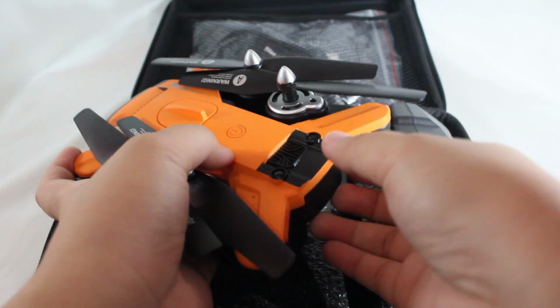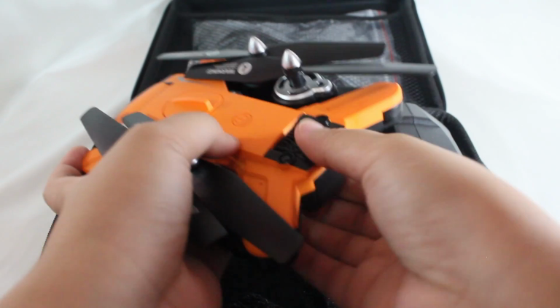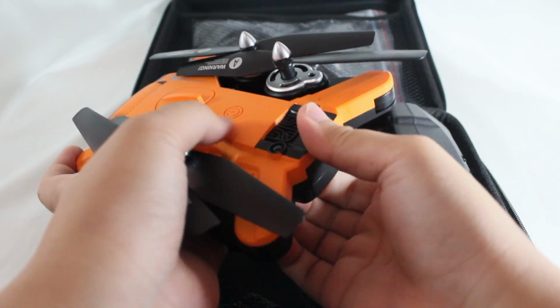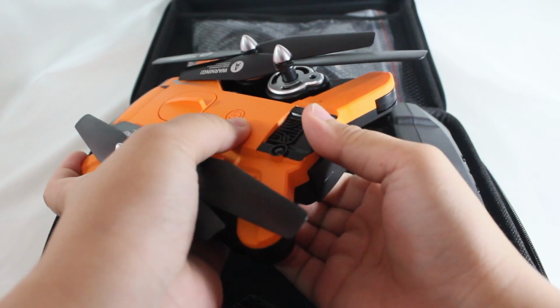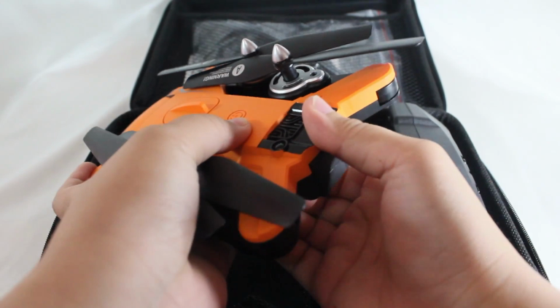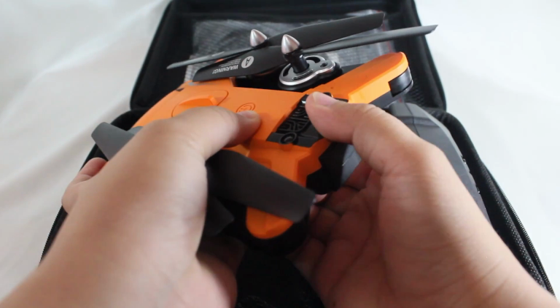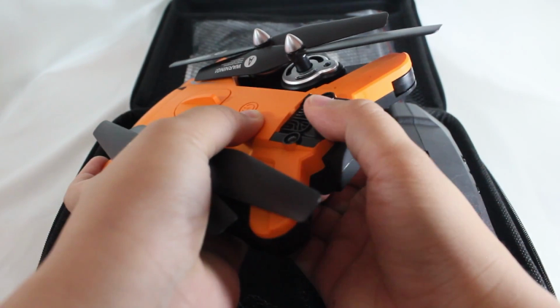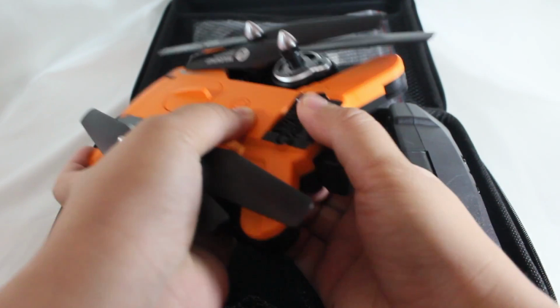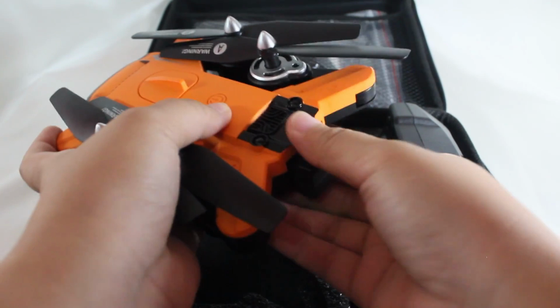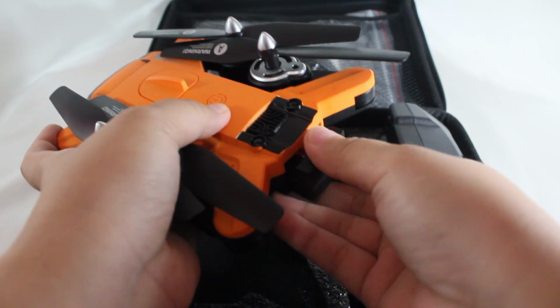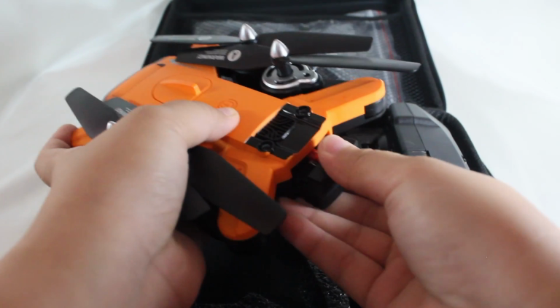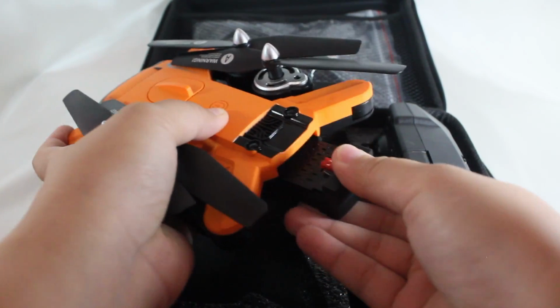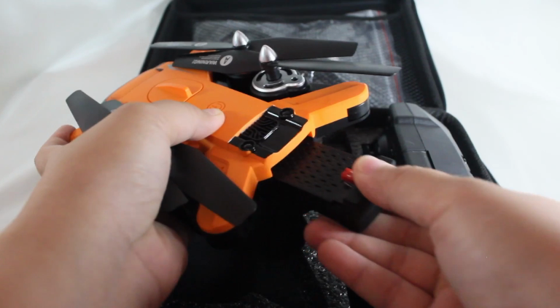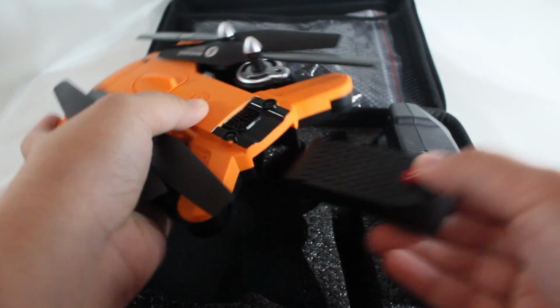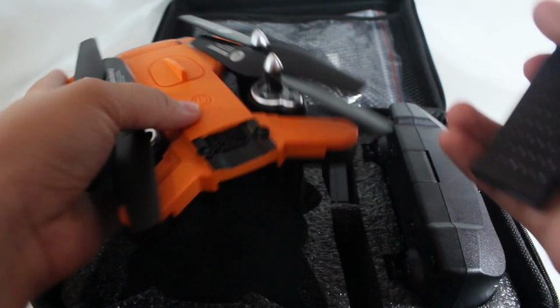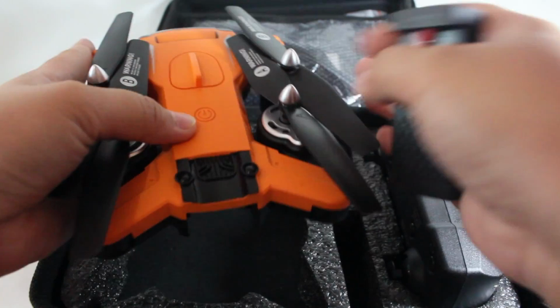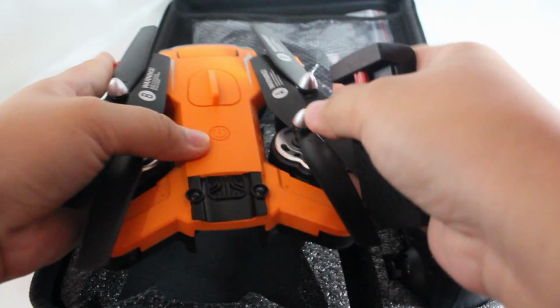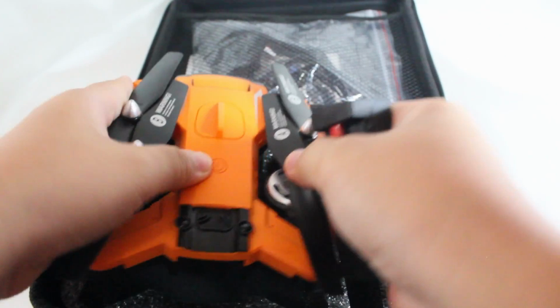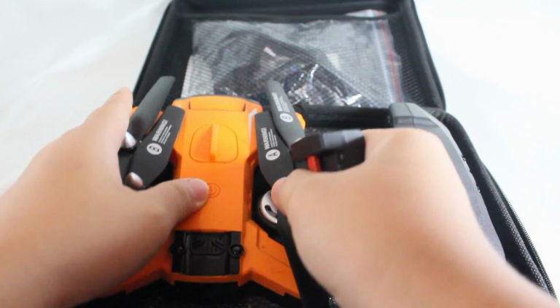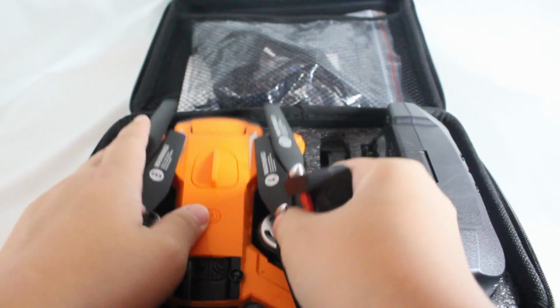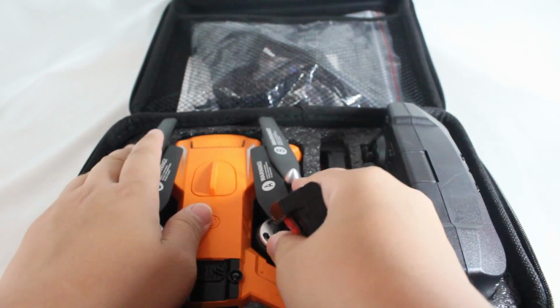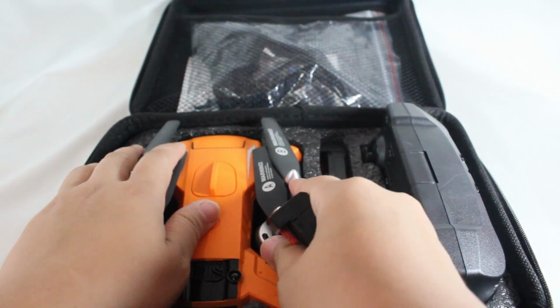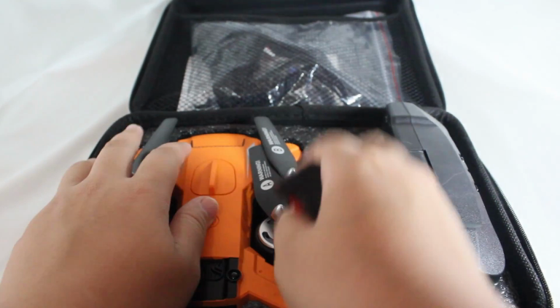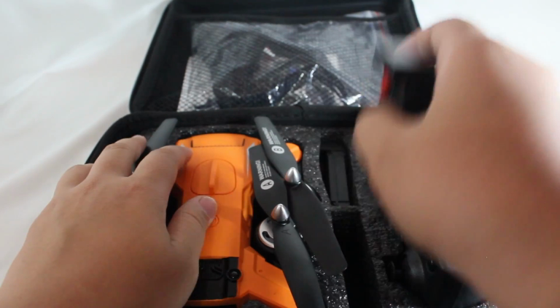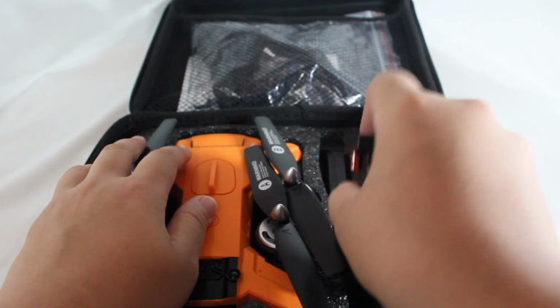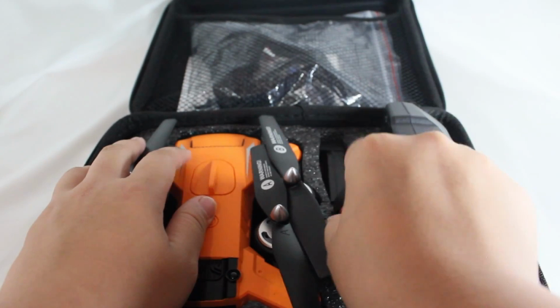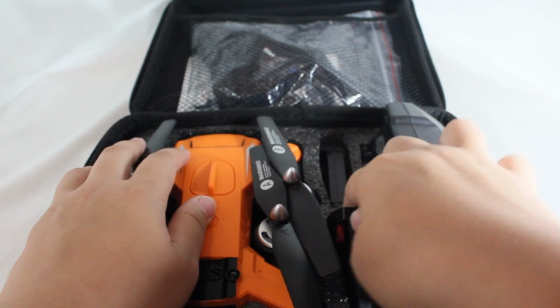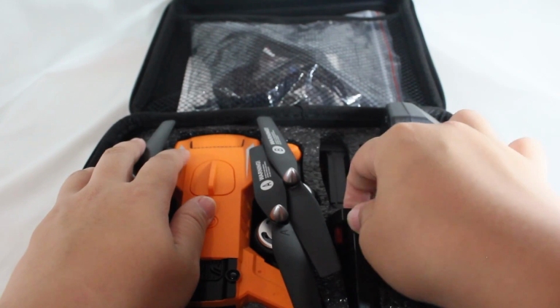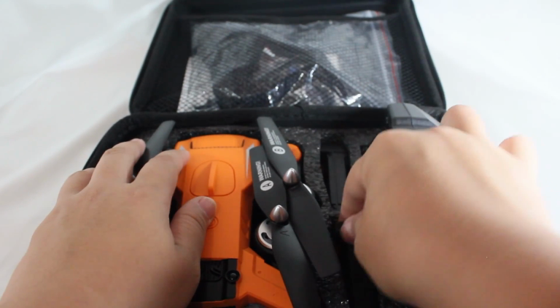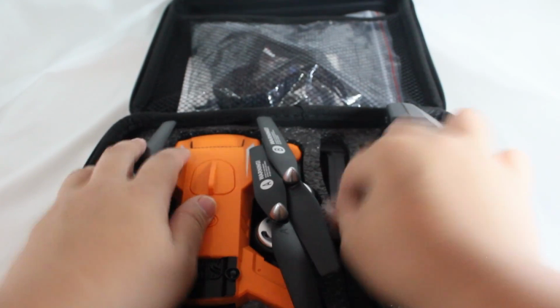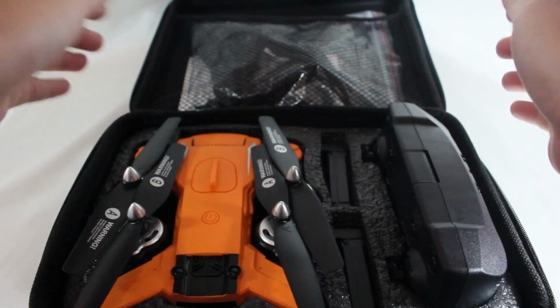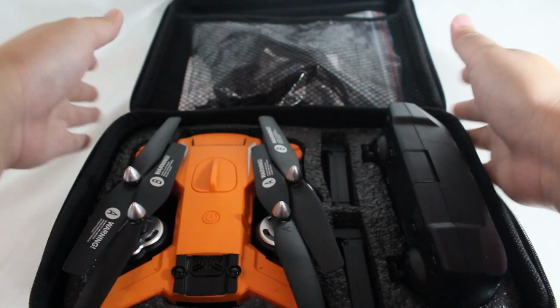And also lastly, please take out the drone's batteries when storing it and when it is no longer in use.